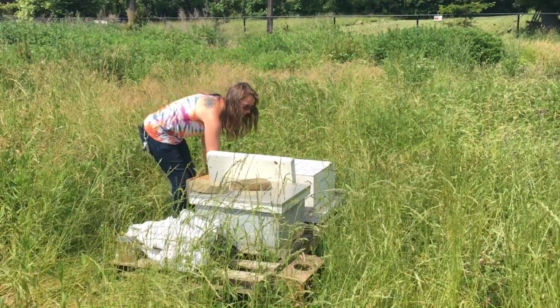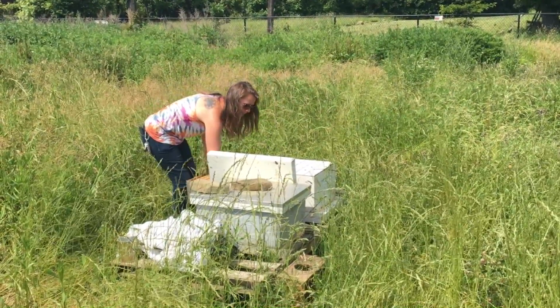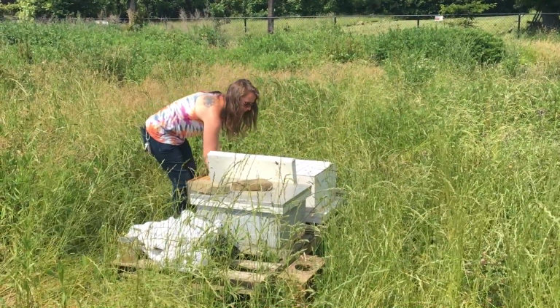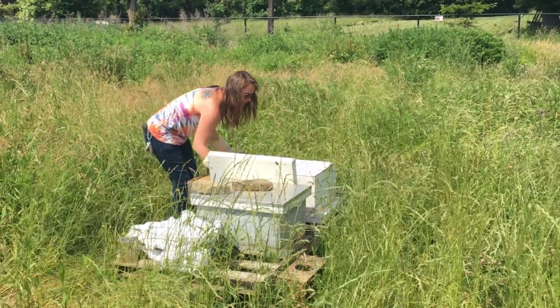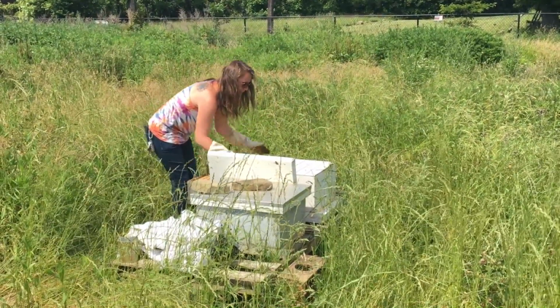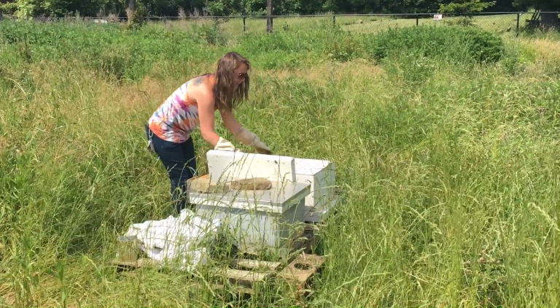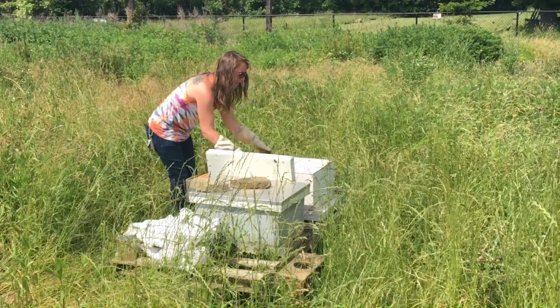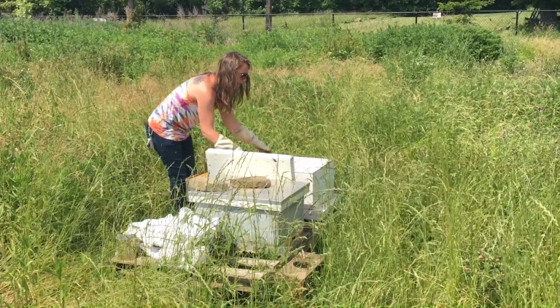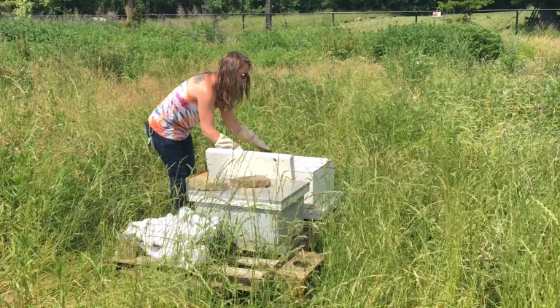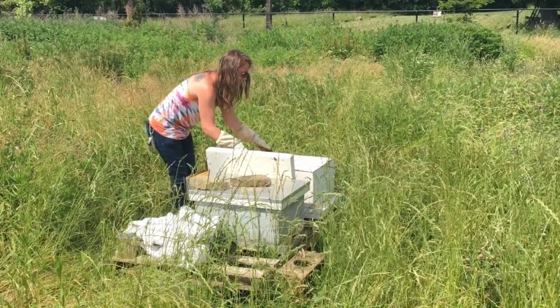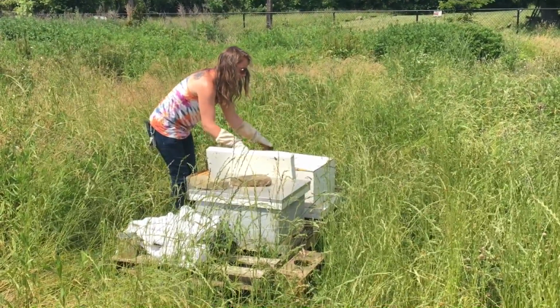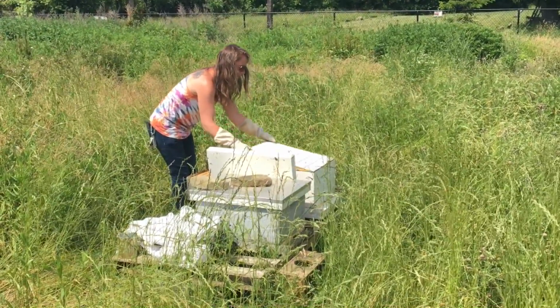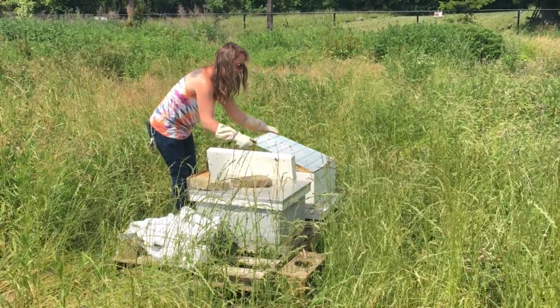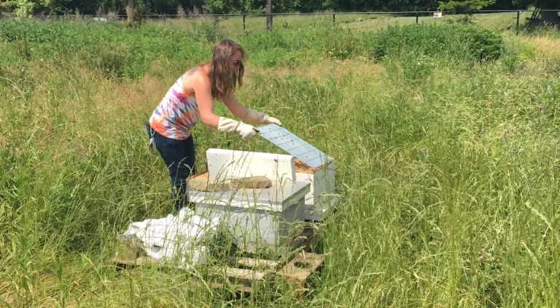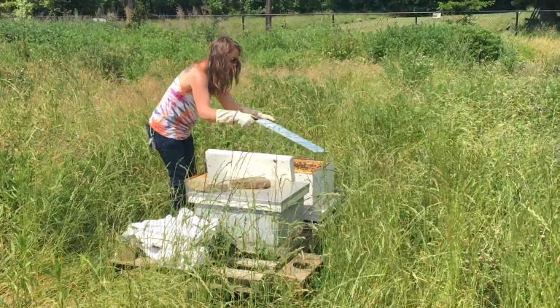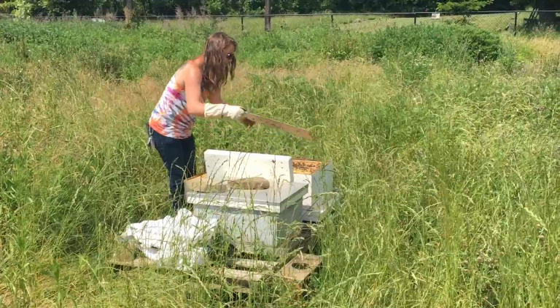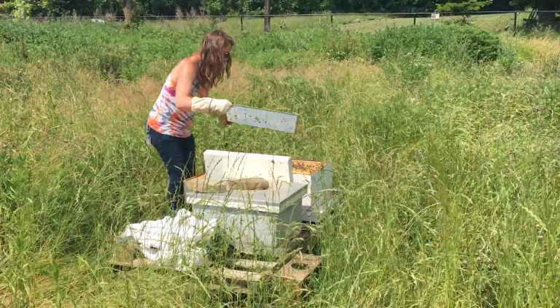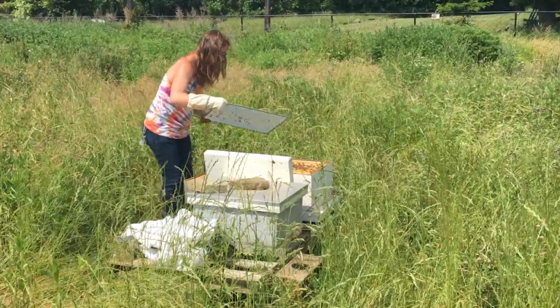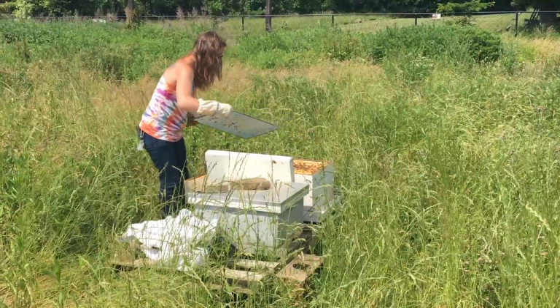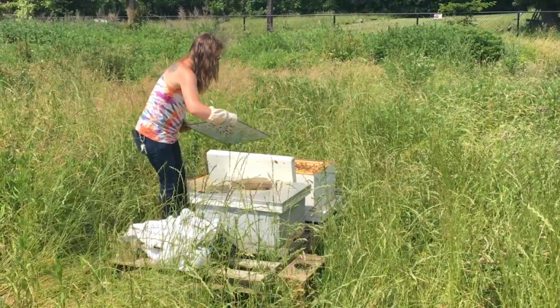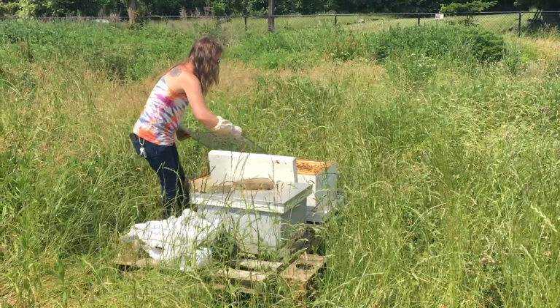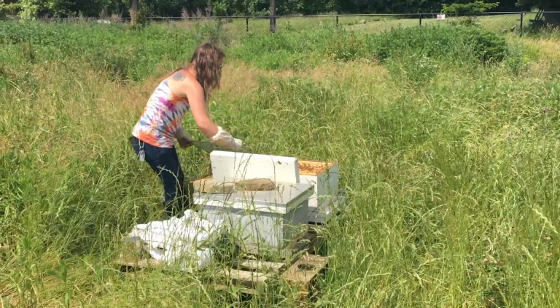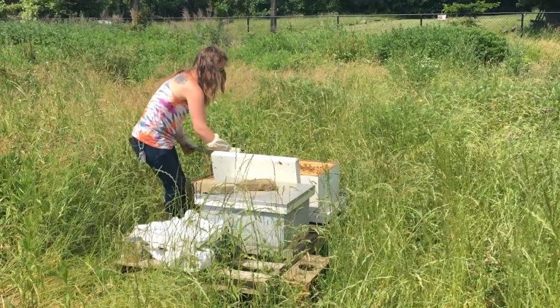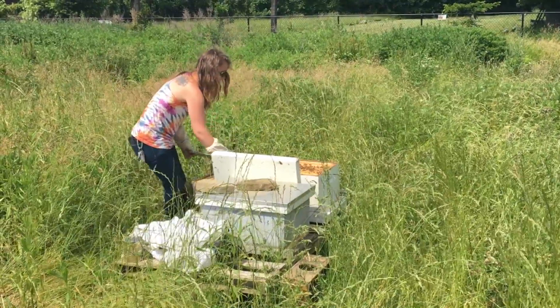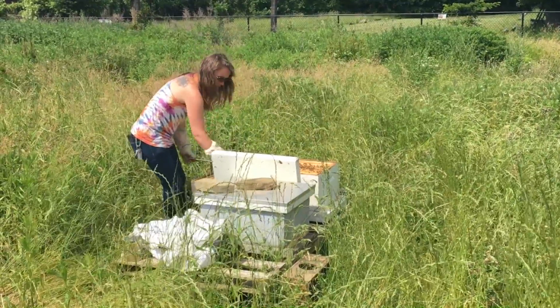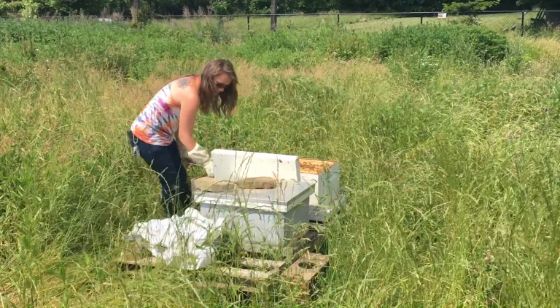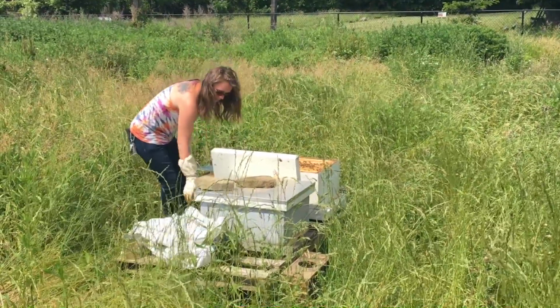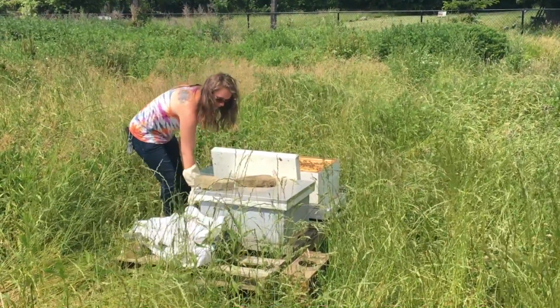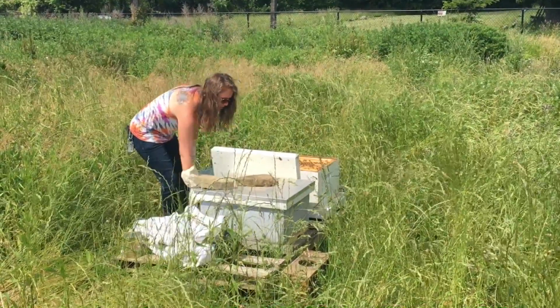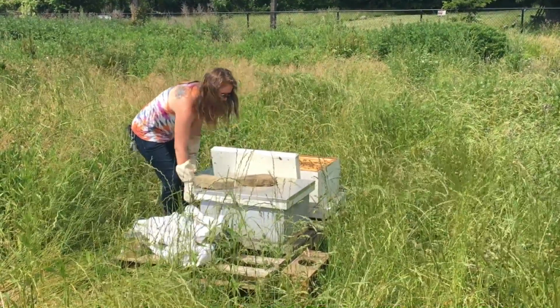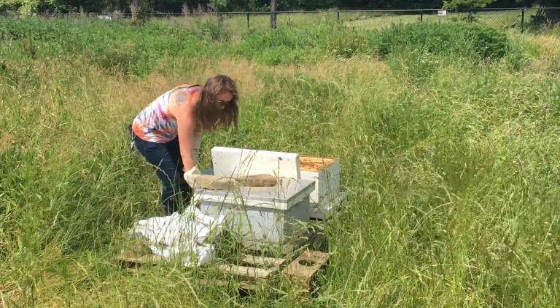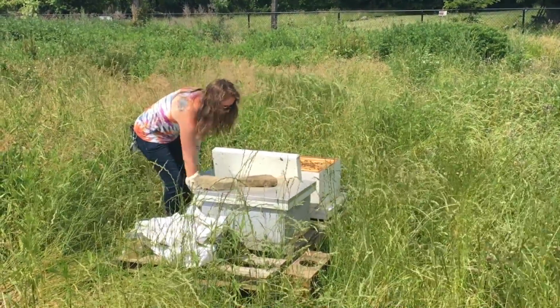I'm going to take out a frame so you can see all the bees working.